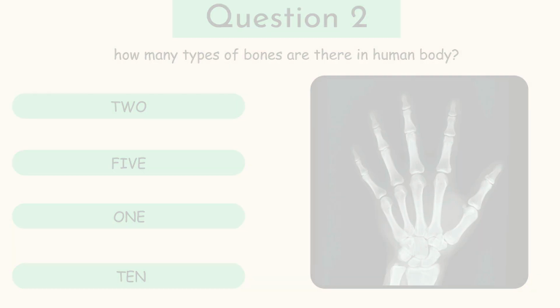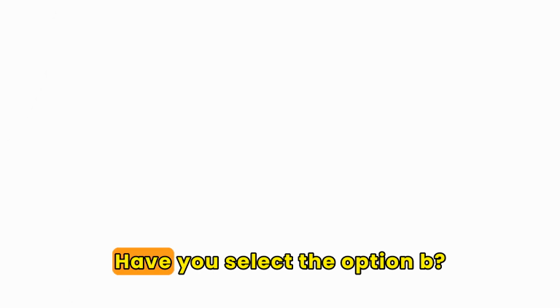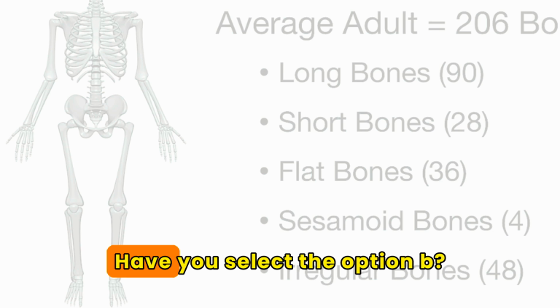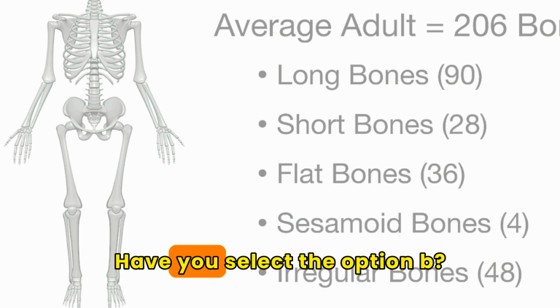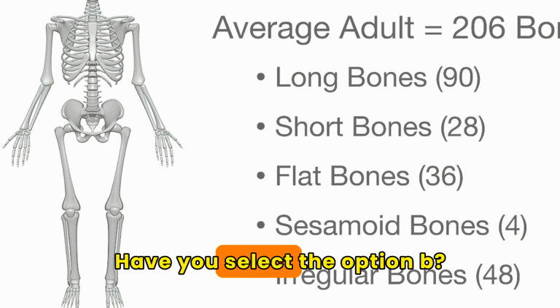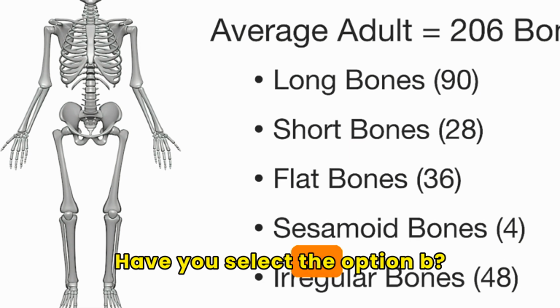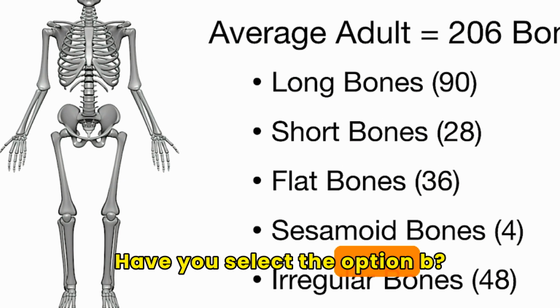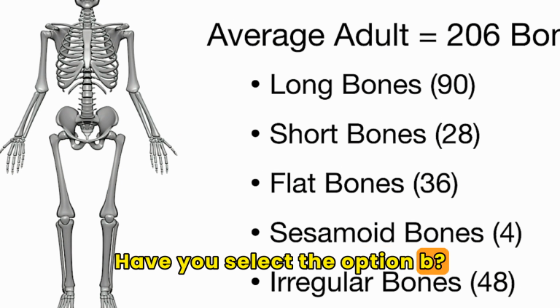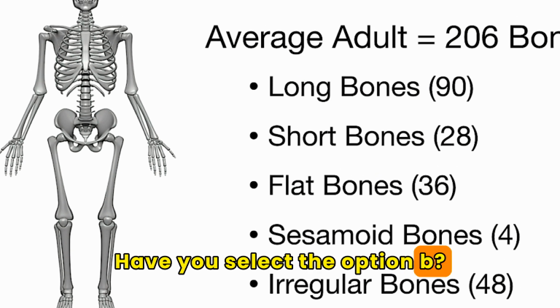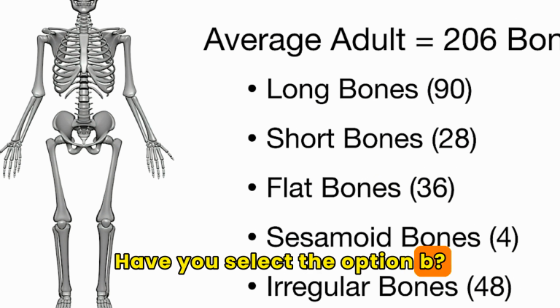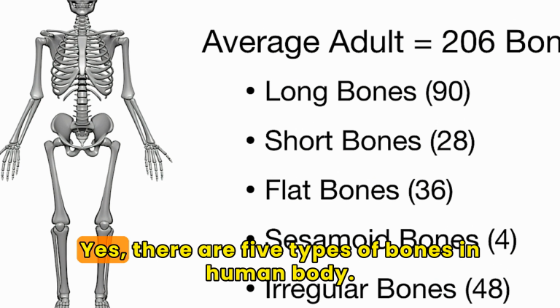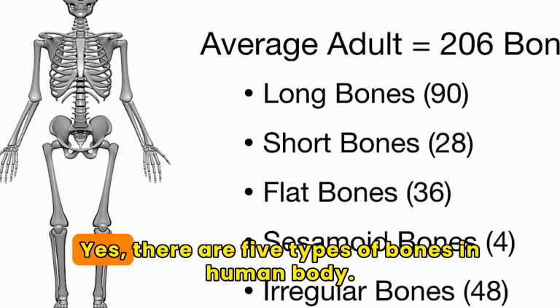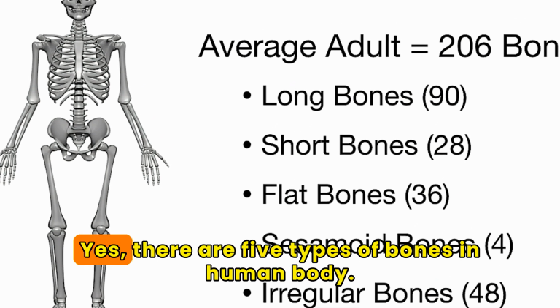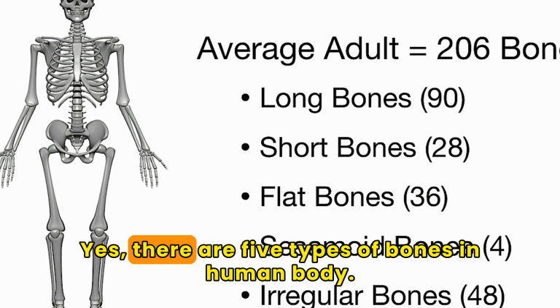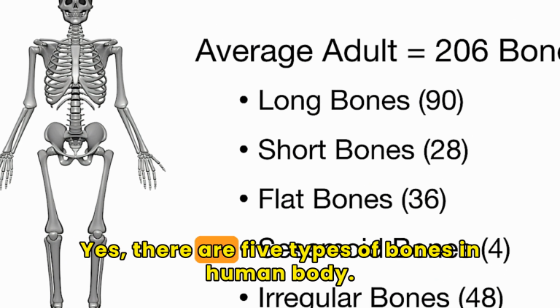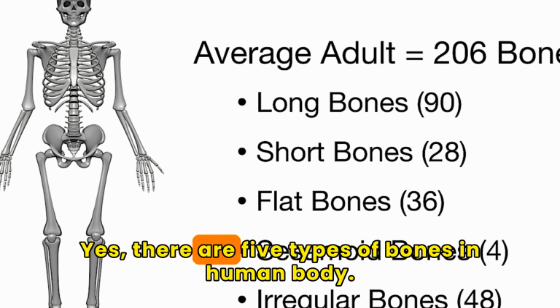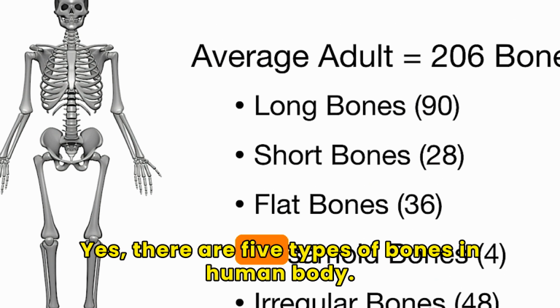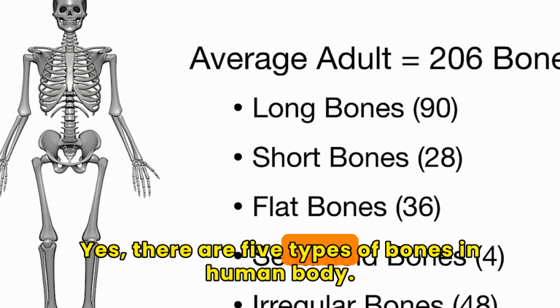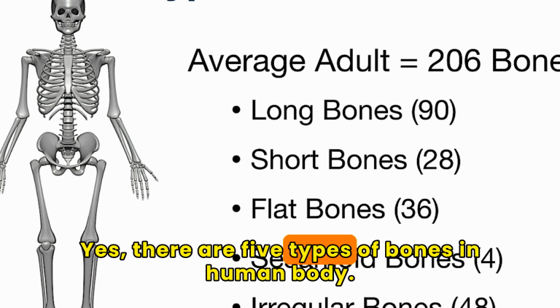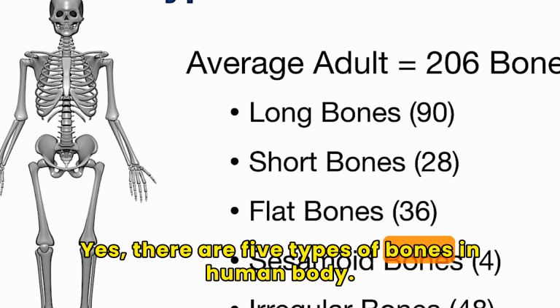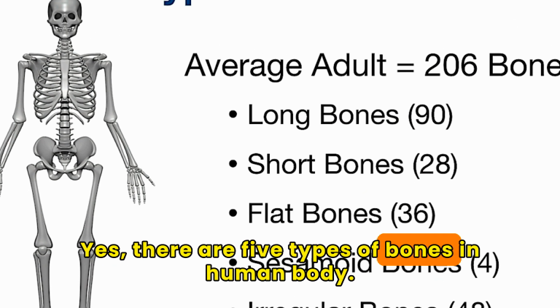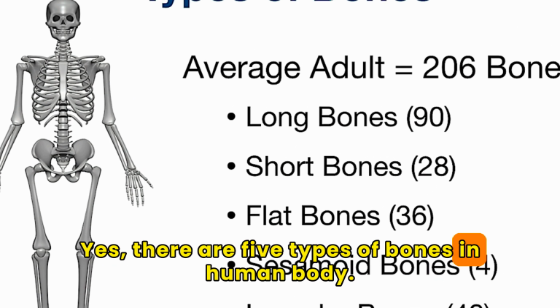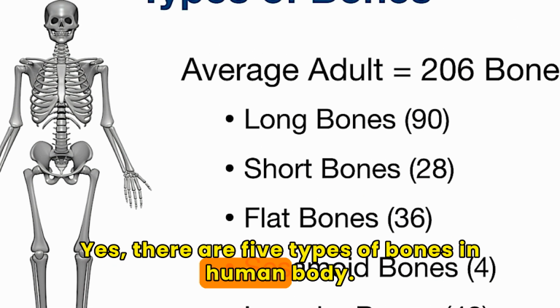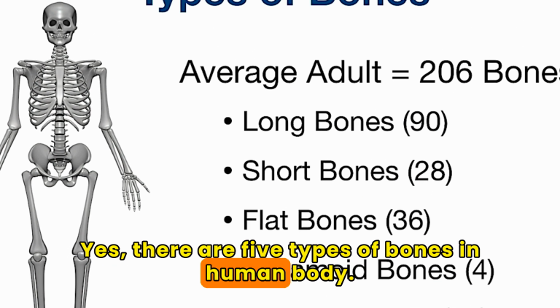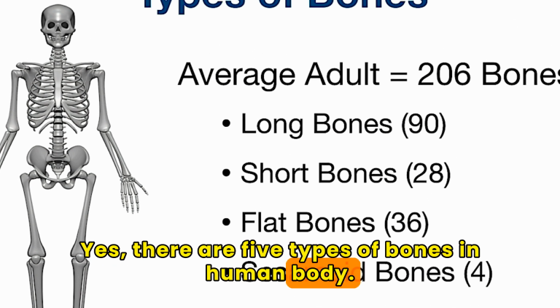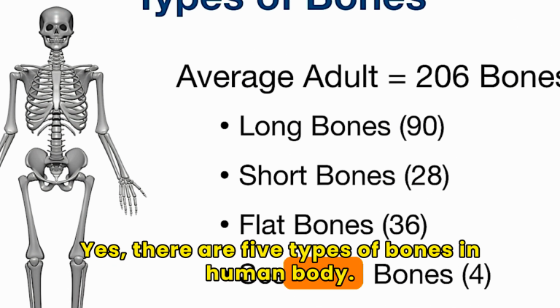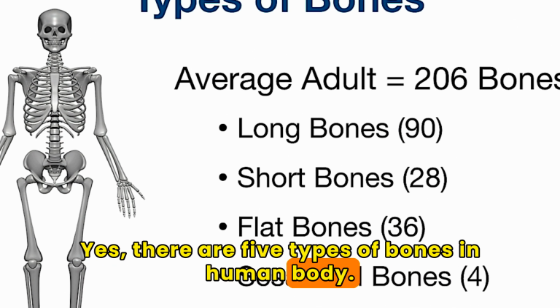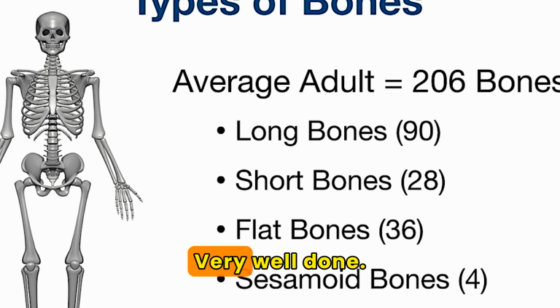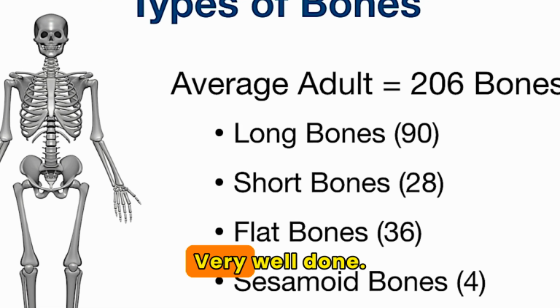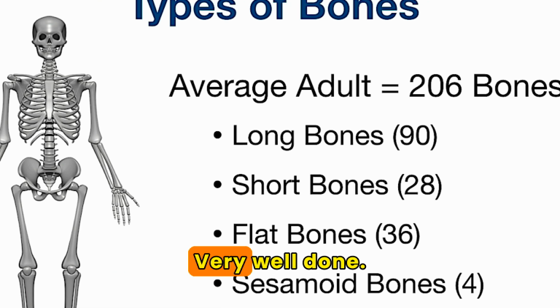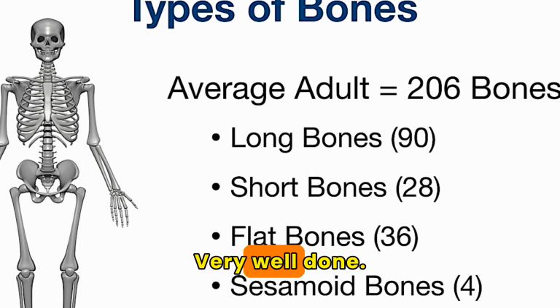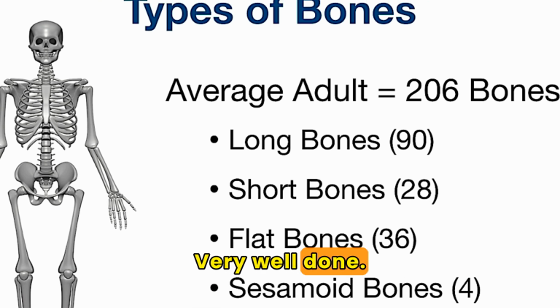If you selected option B, yes — there are five types of bones in the human body. Very well done.